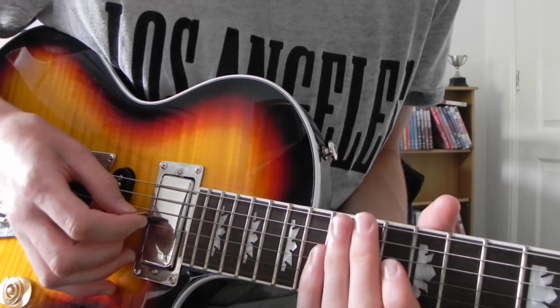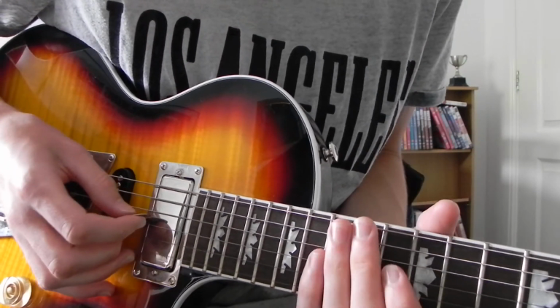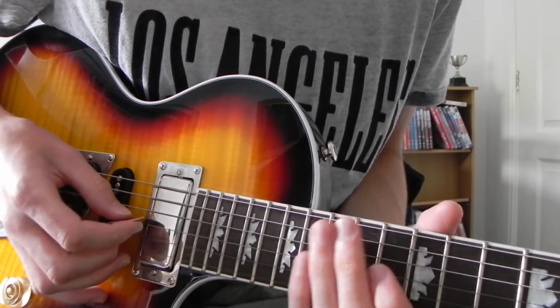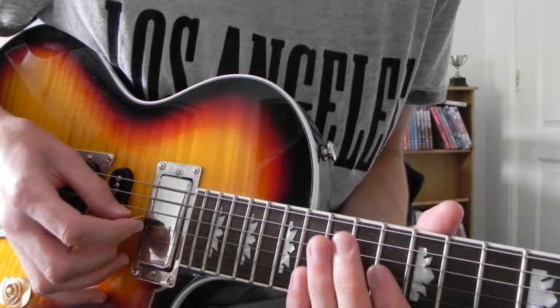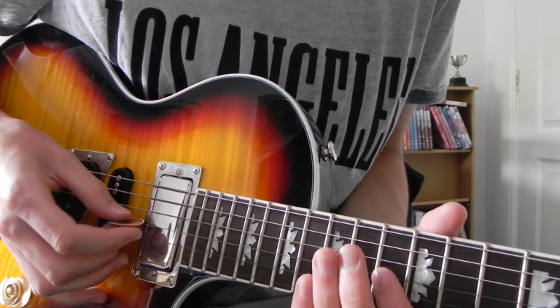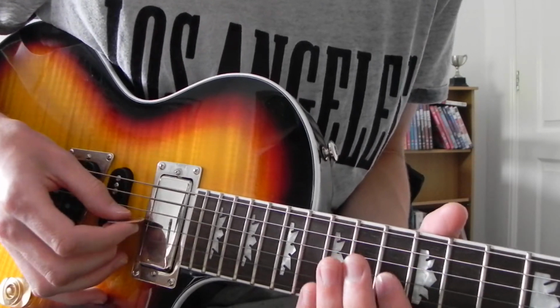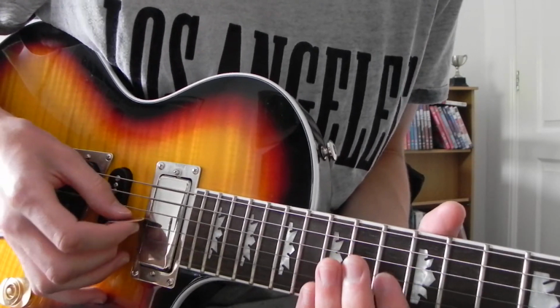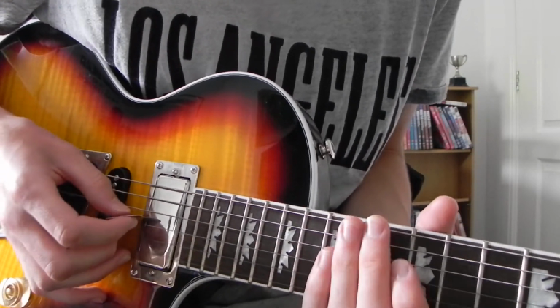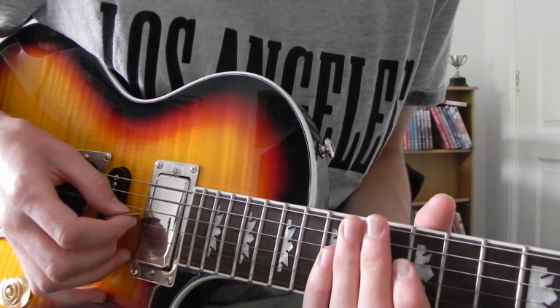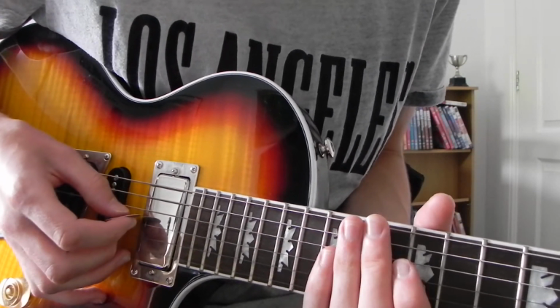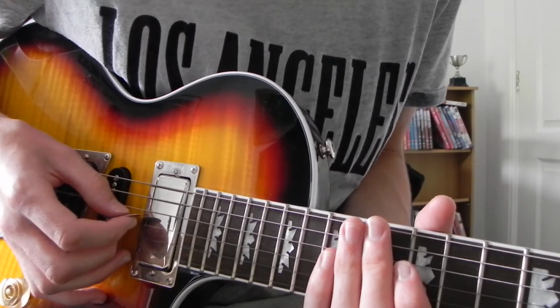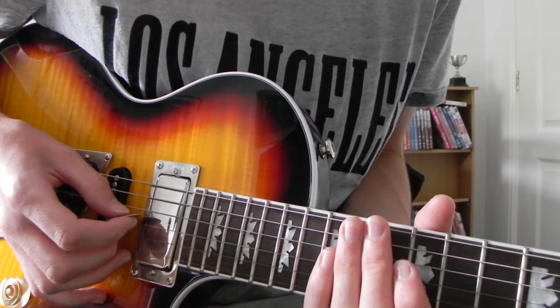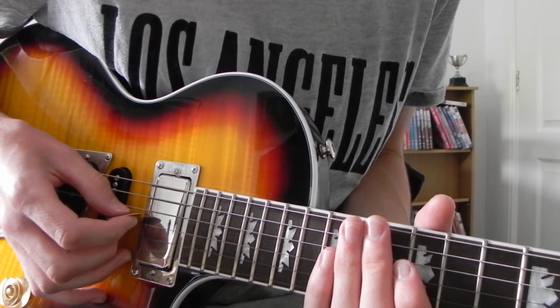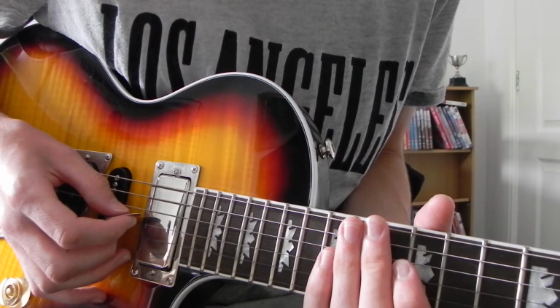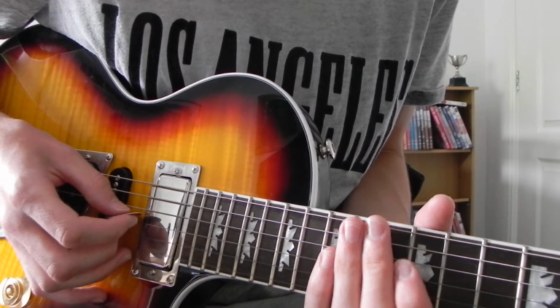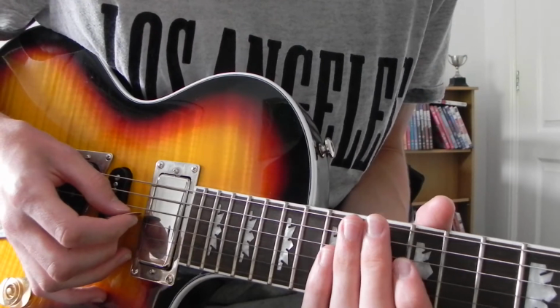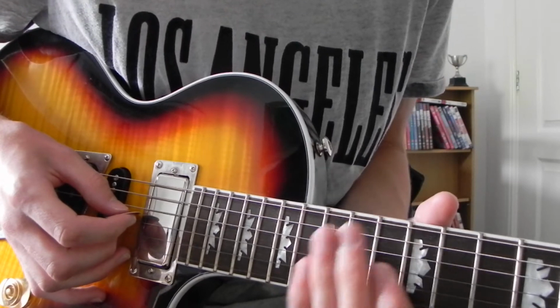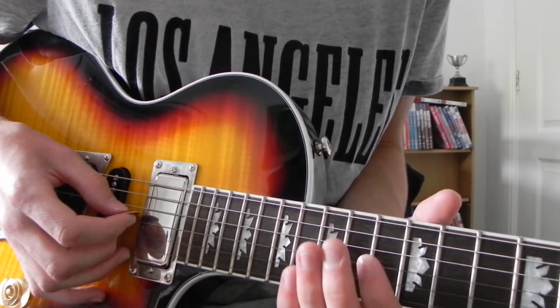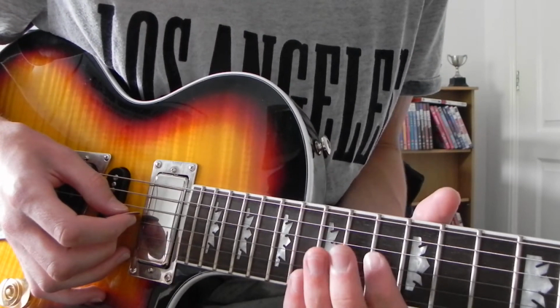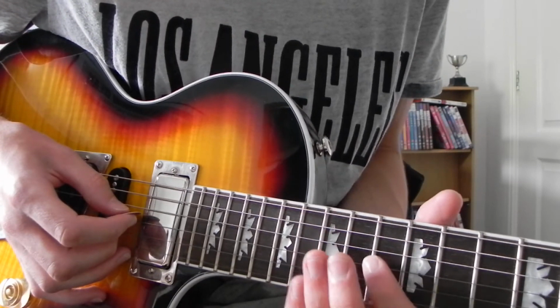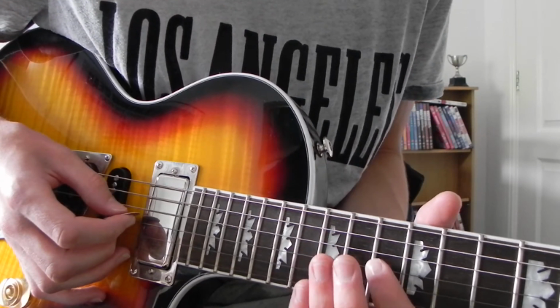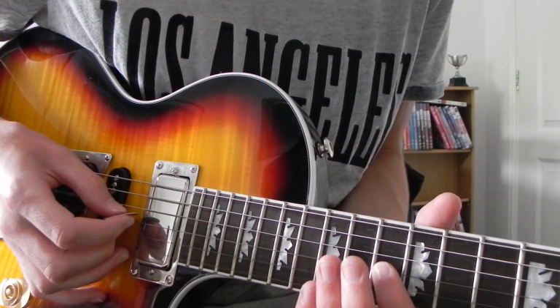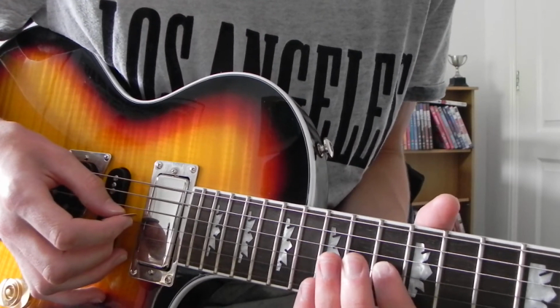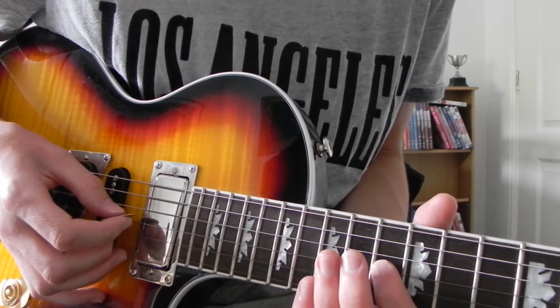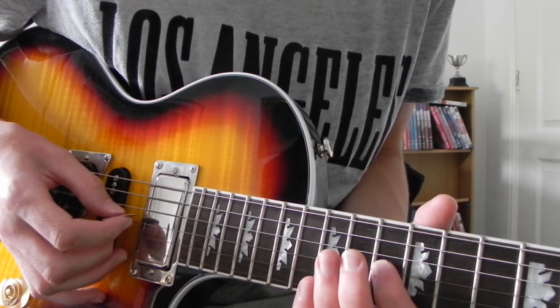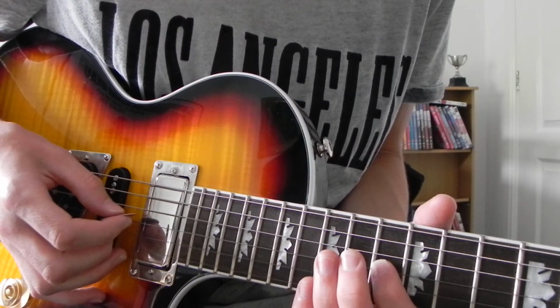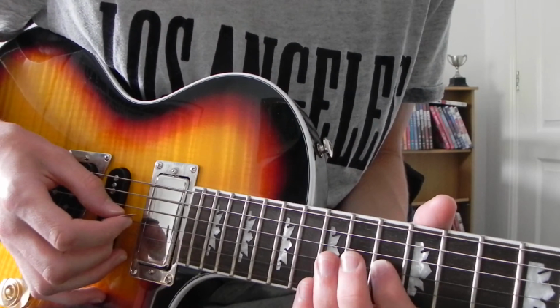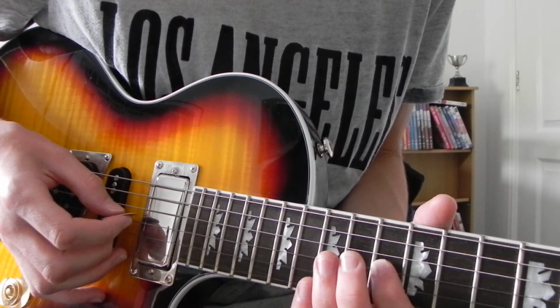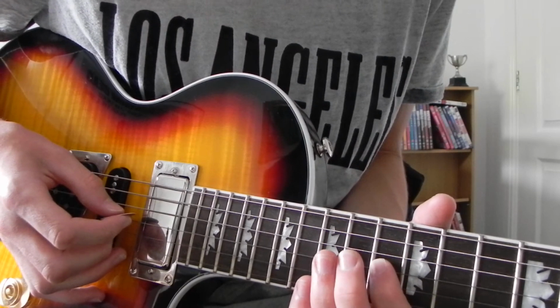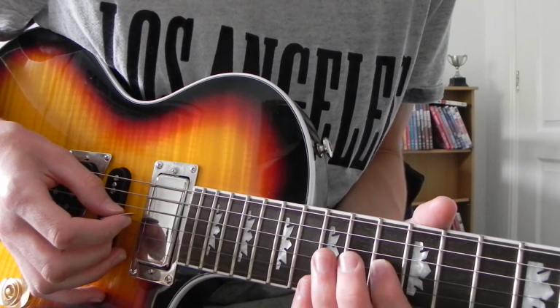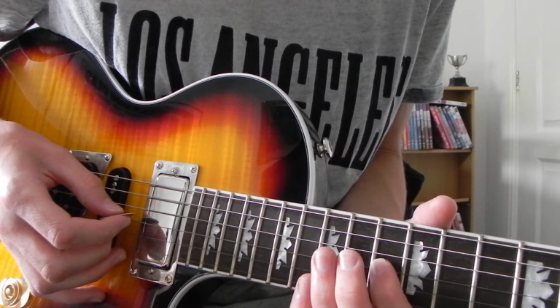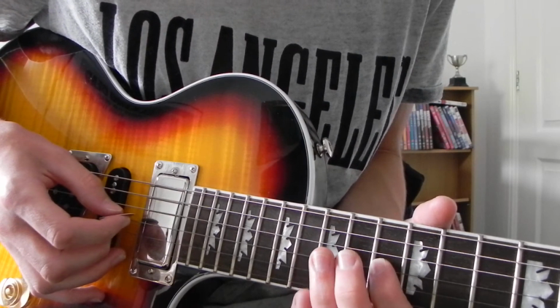It's all on the G string, this first bit: 13, 14, 16.